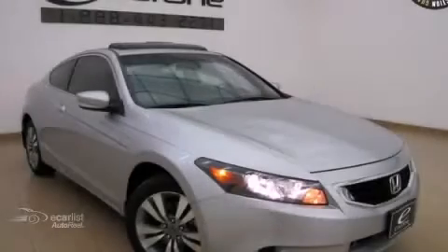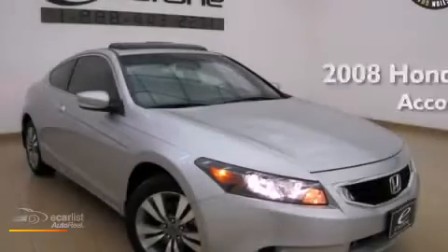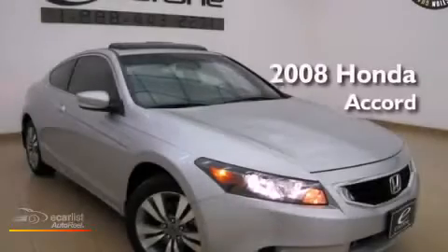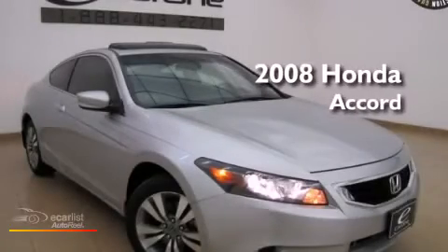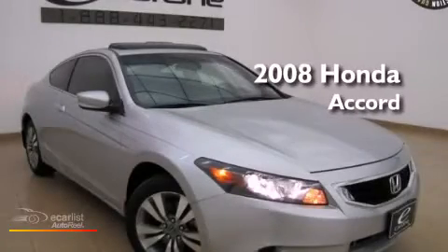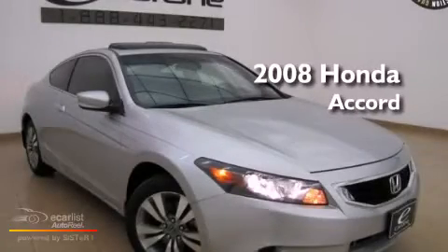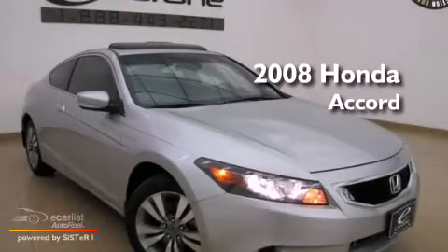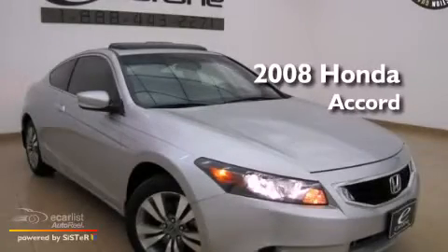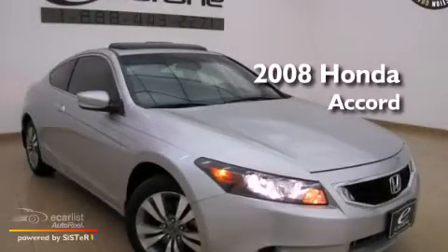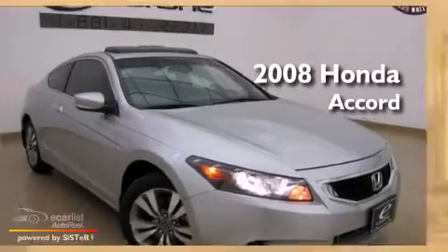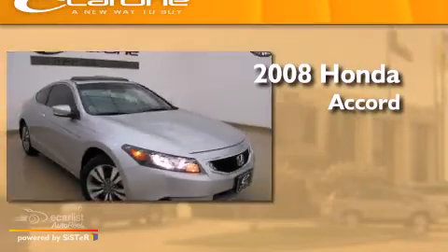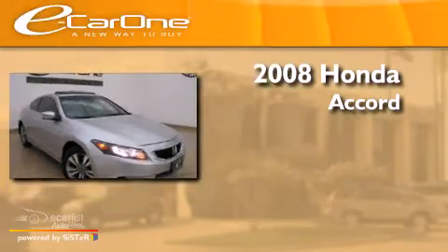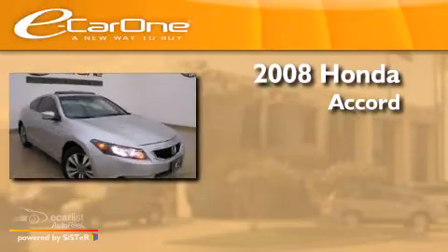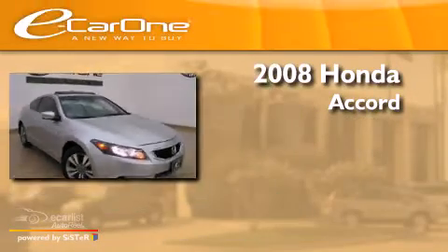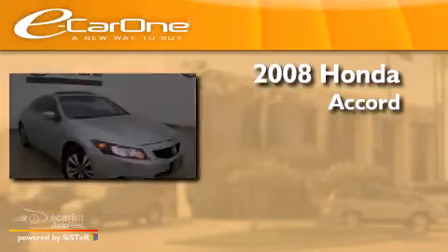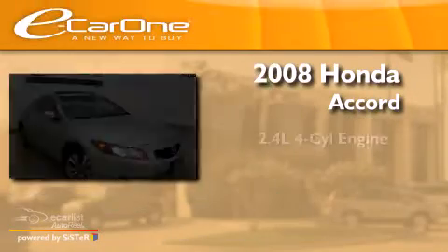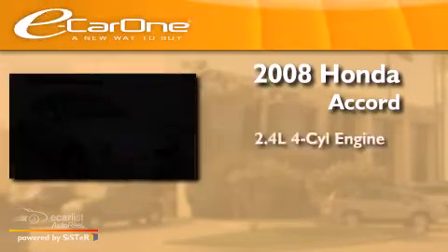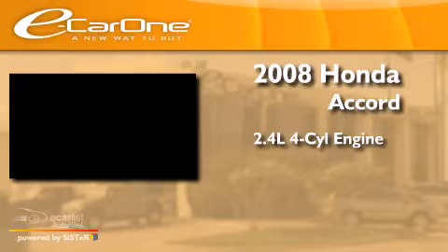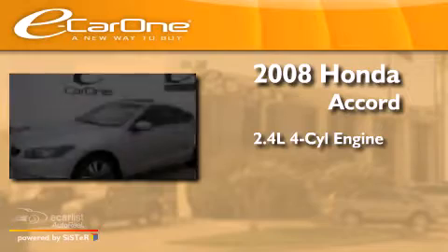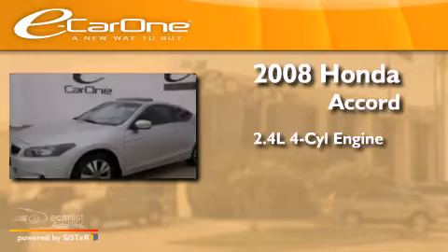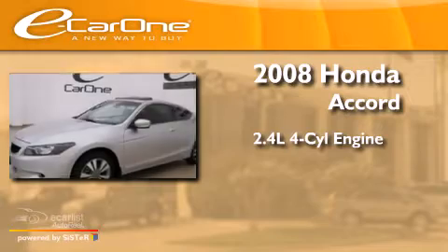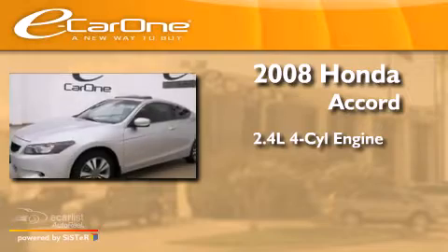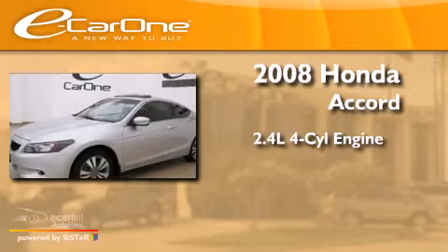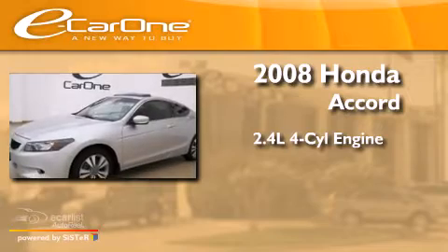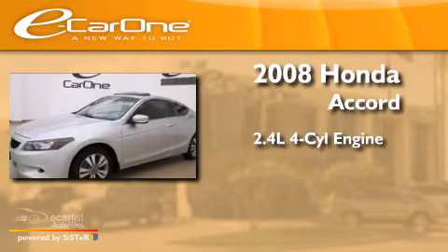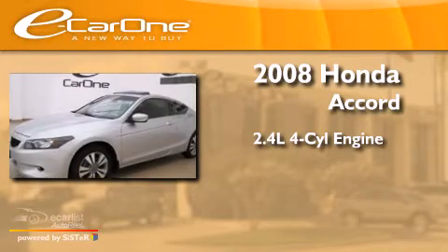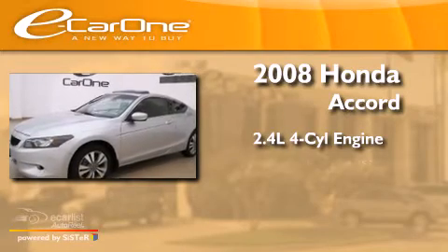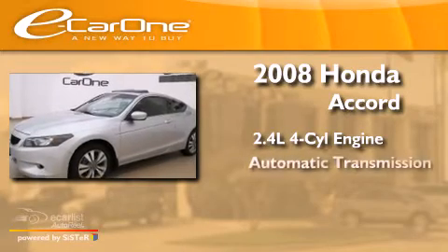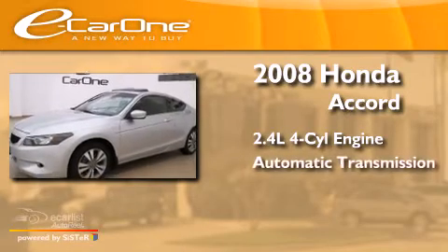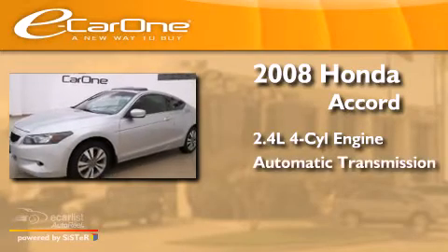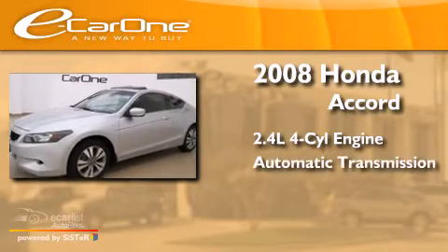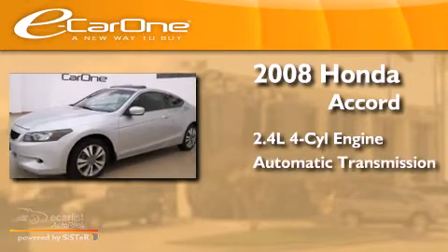This is a 2008 Honda Accord. It has a 2.4-liter four-cylinder engine and an automatic transmission.